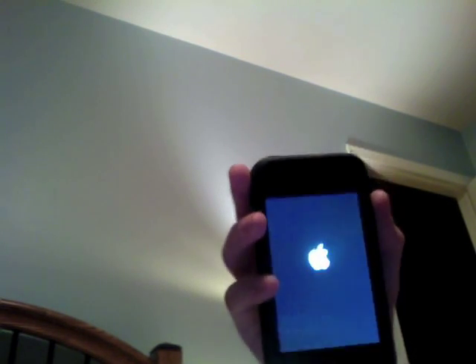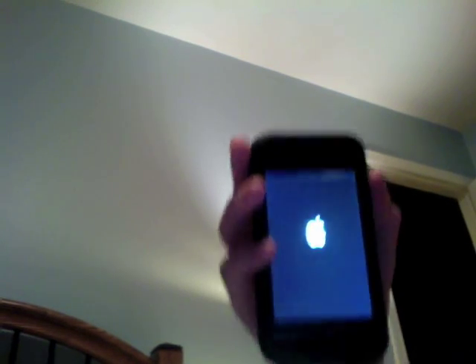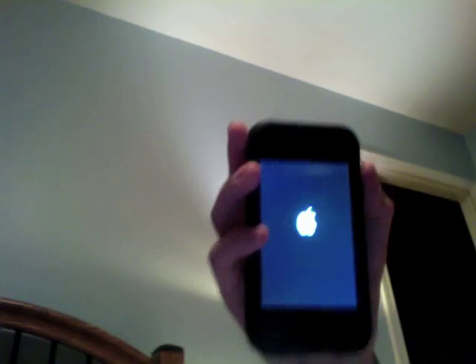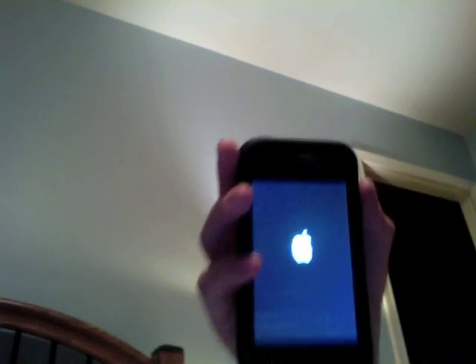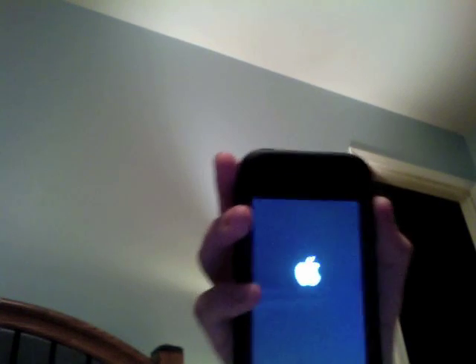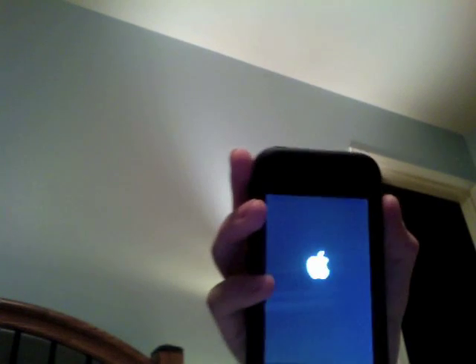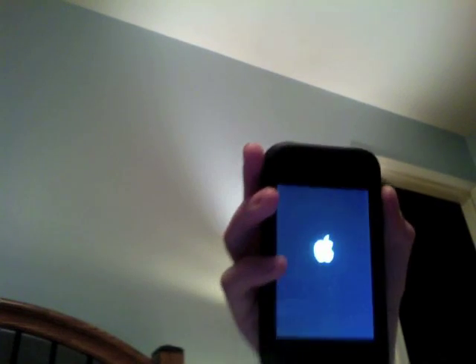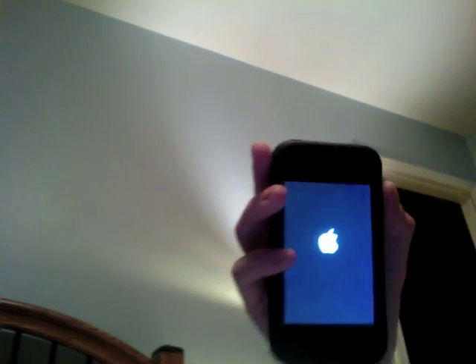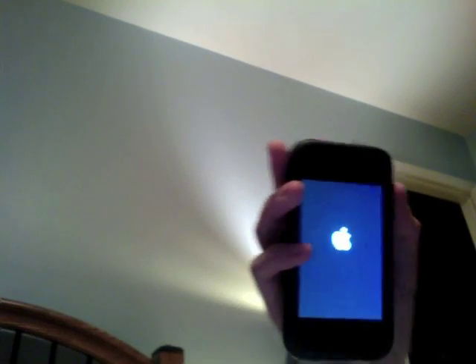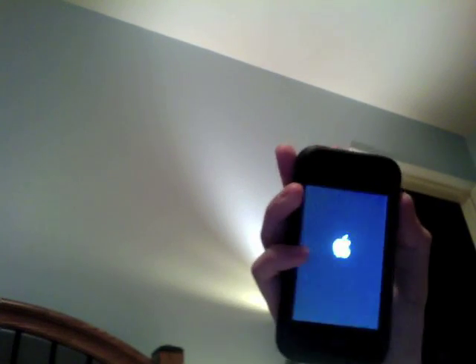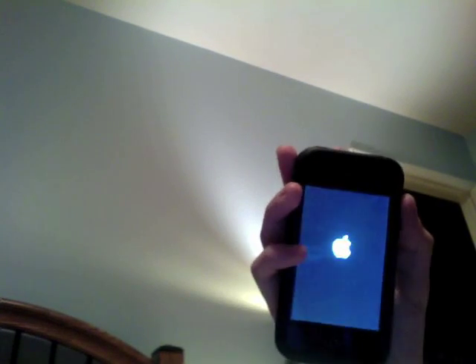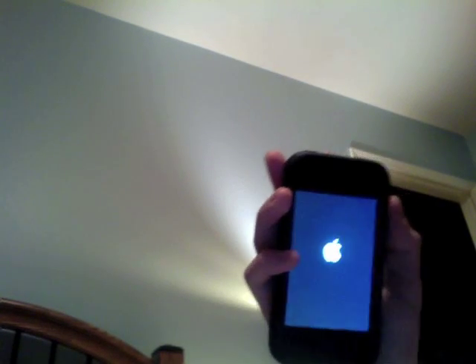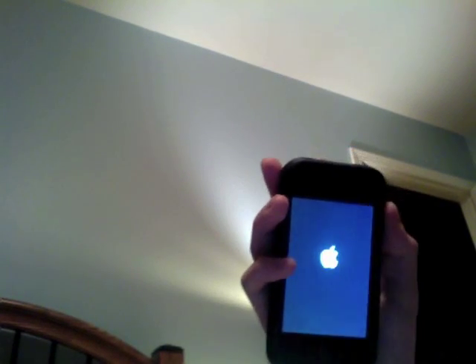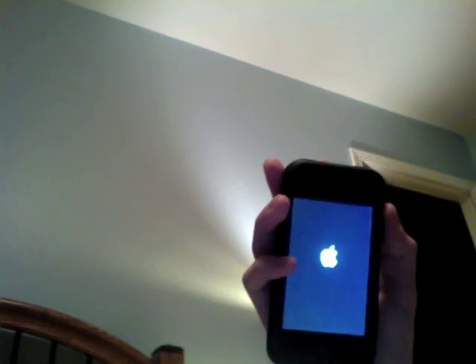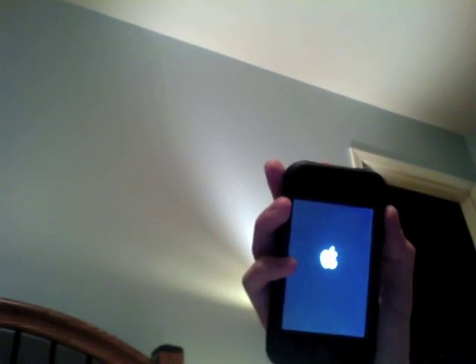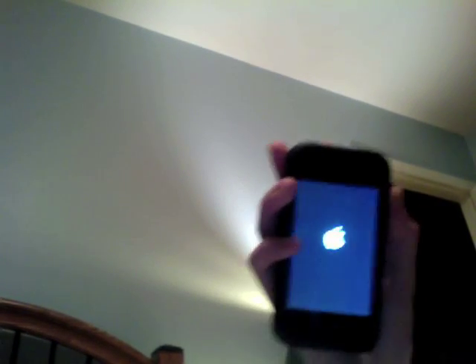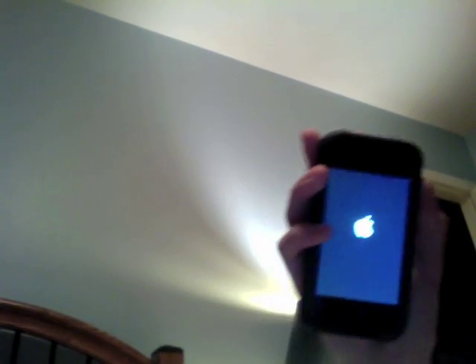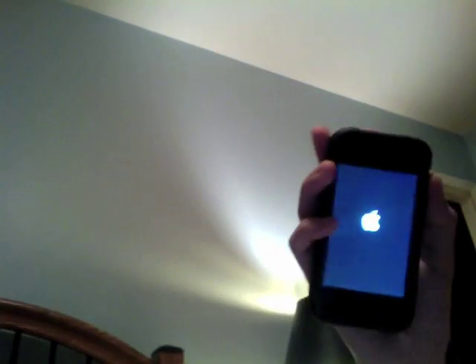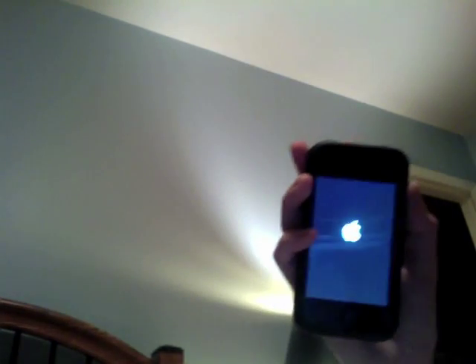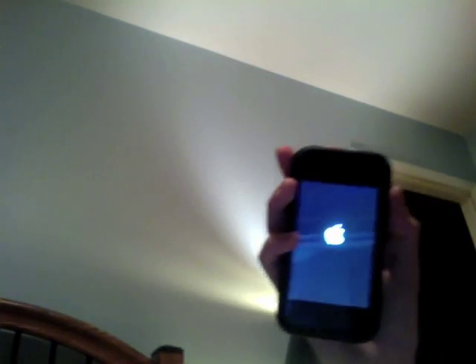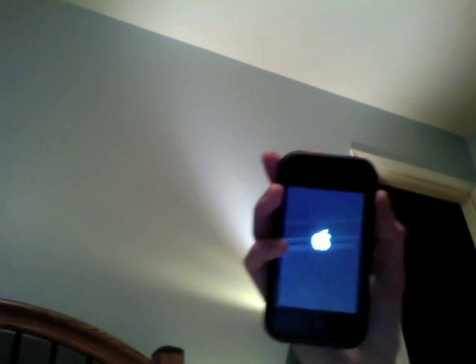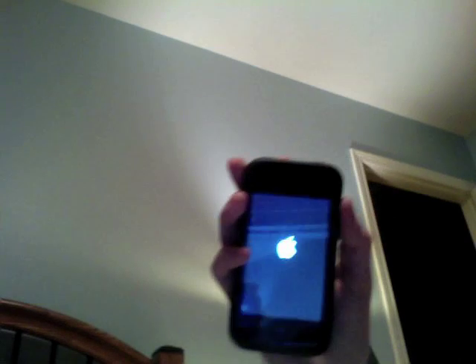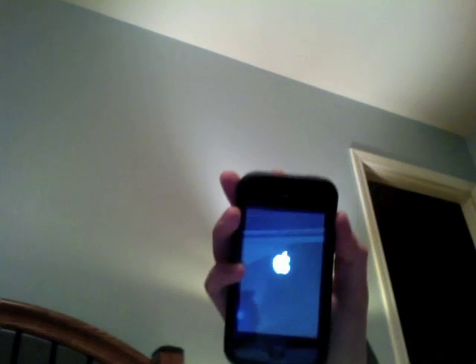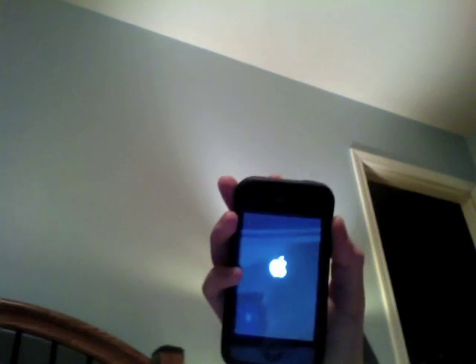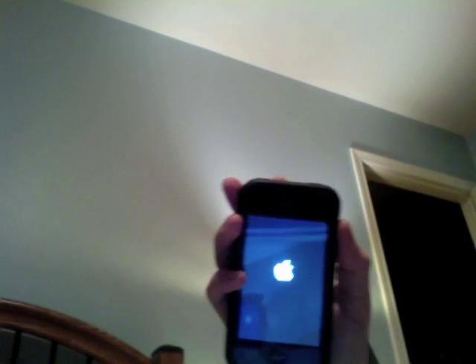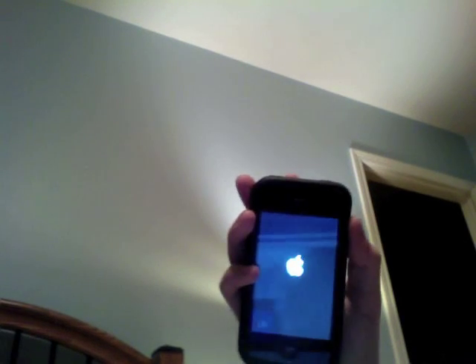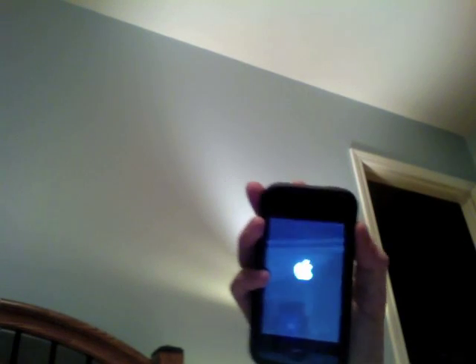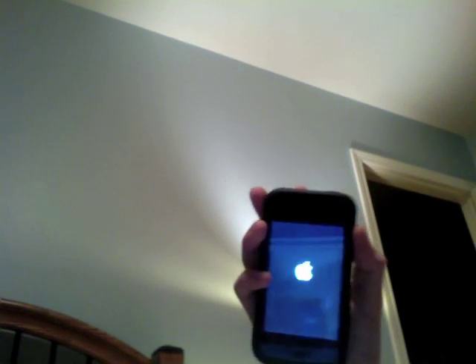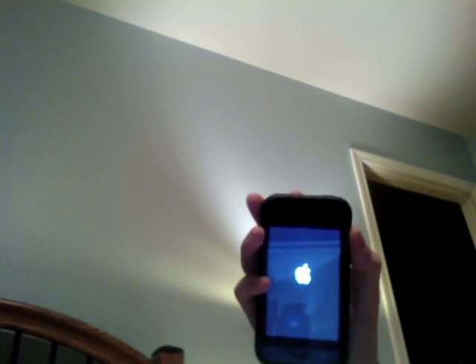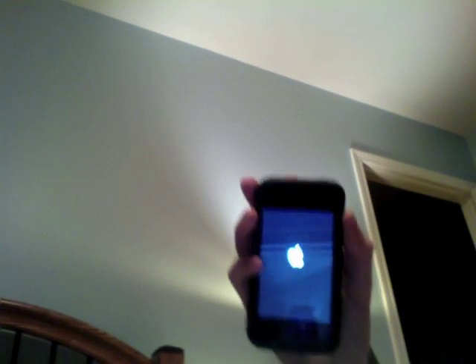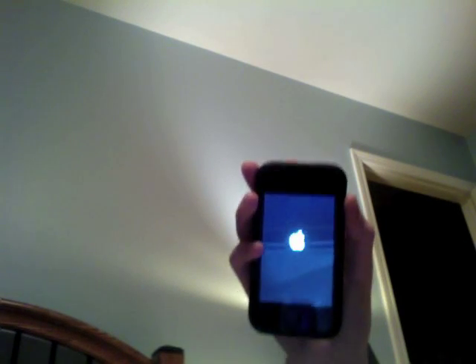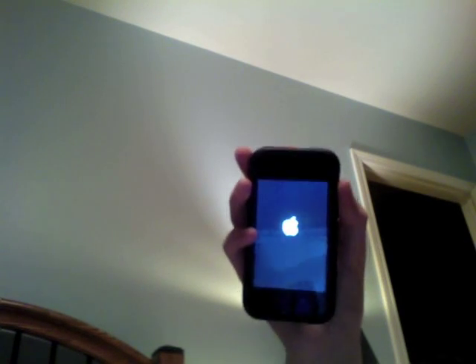Now, while booting up, I'll let you see how everything works, and everything's working perfectly fine. And while booting up, I'm going to talk to you guys about some things.